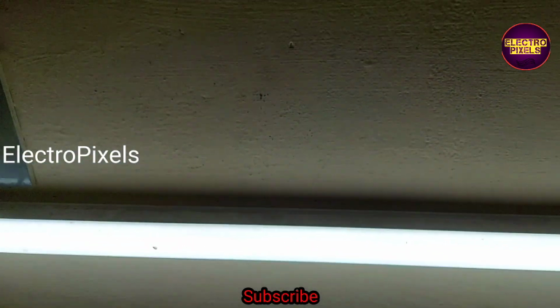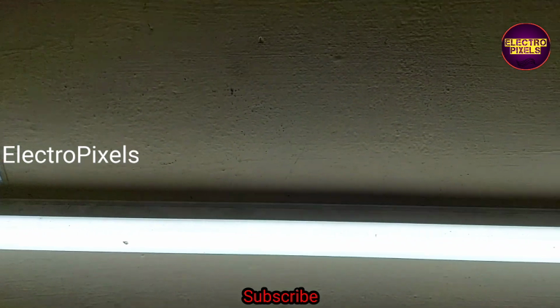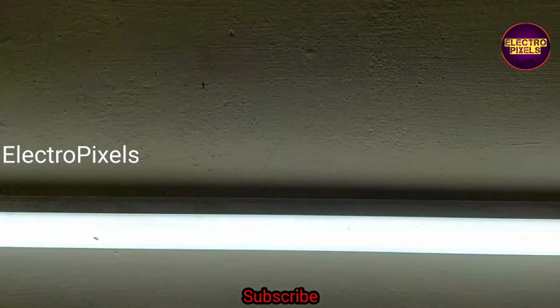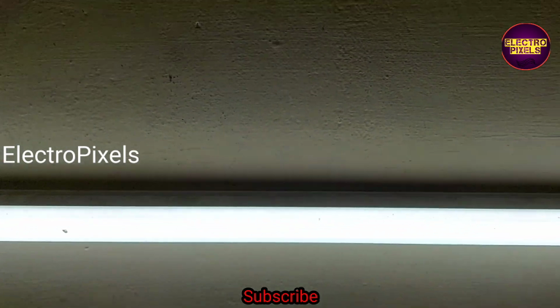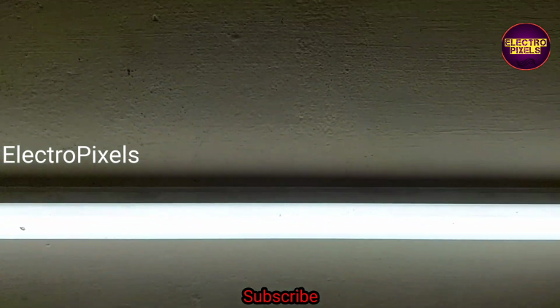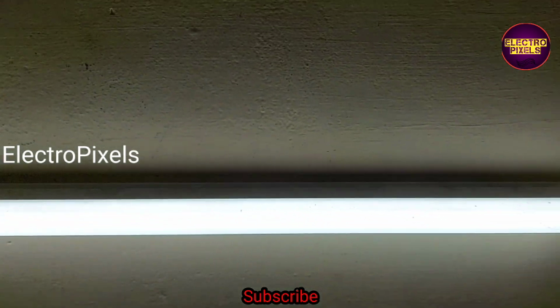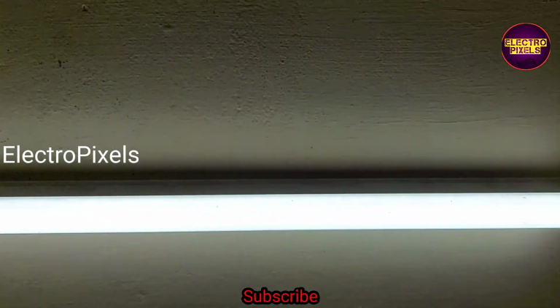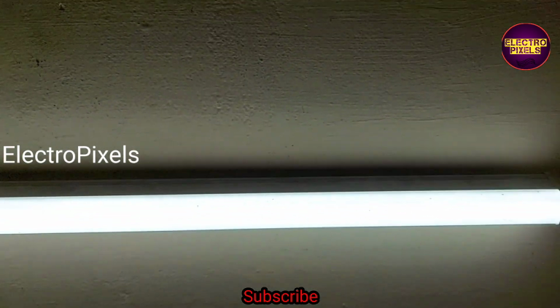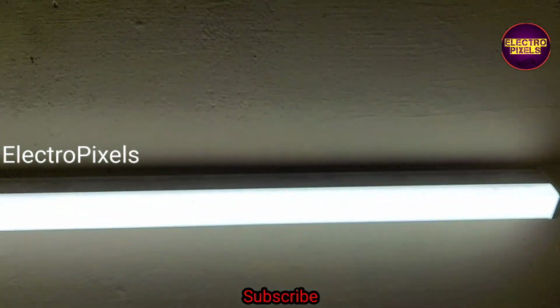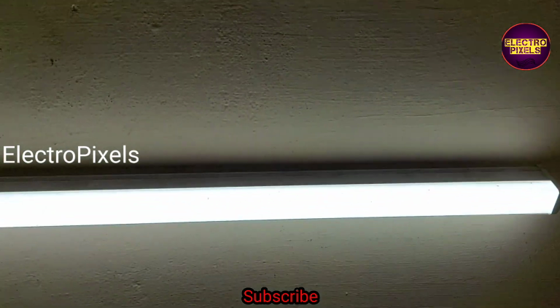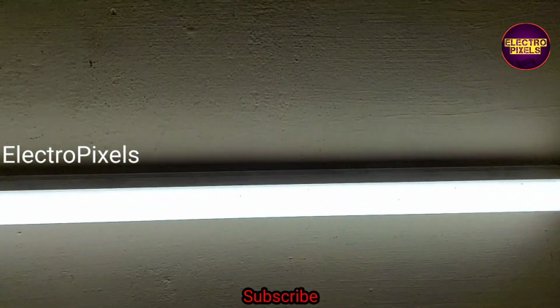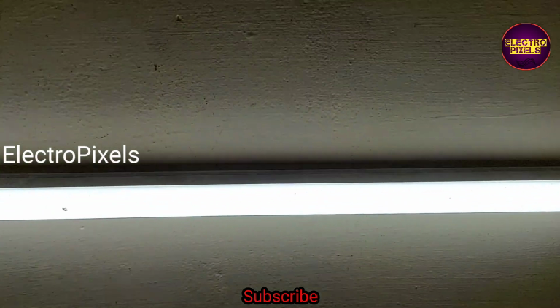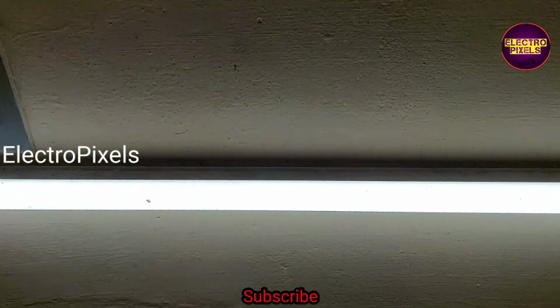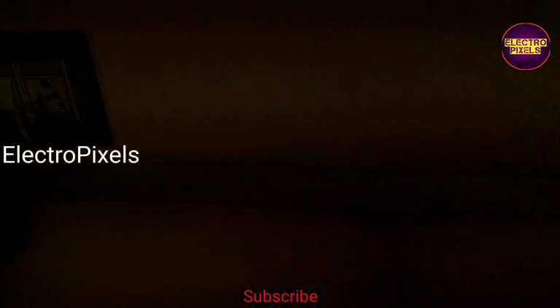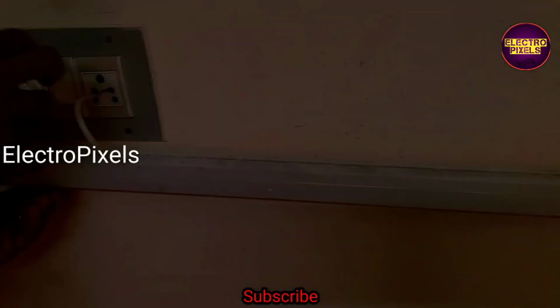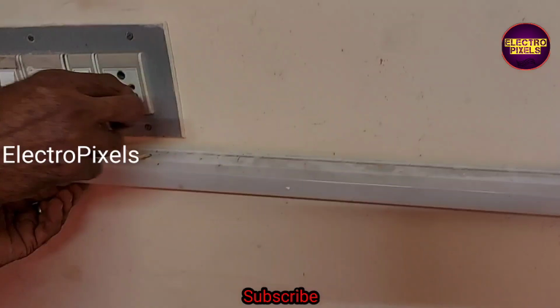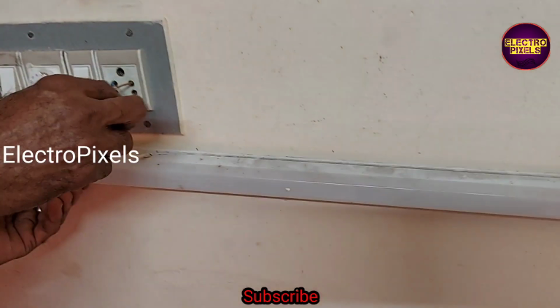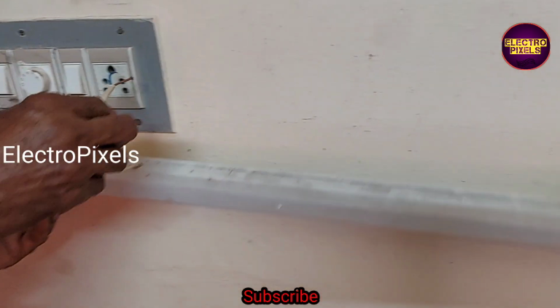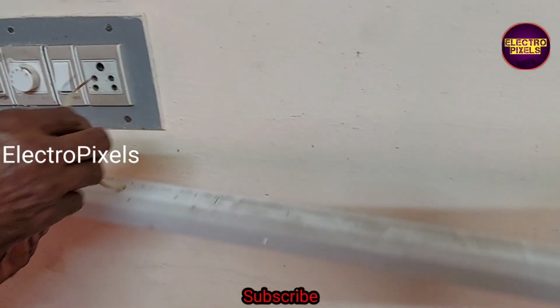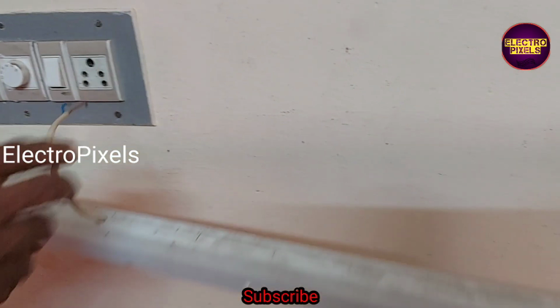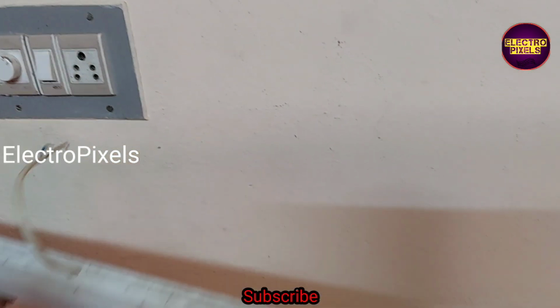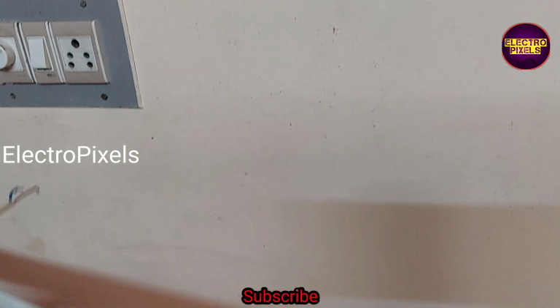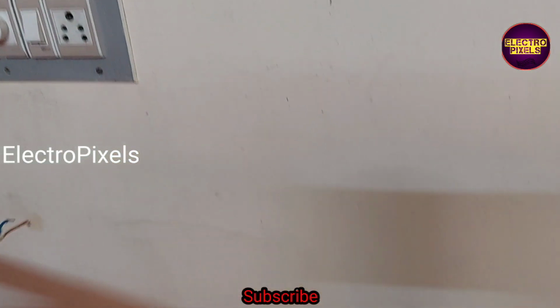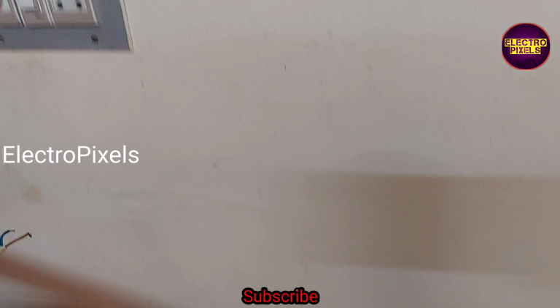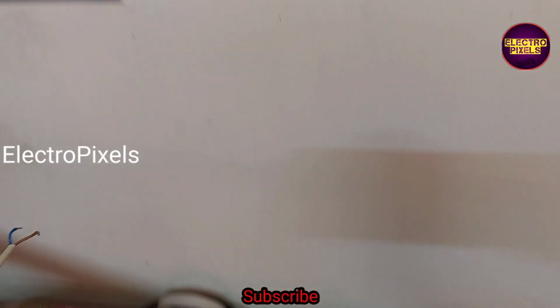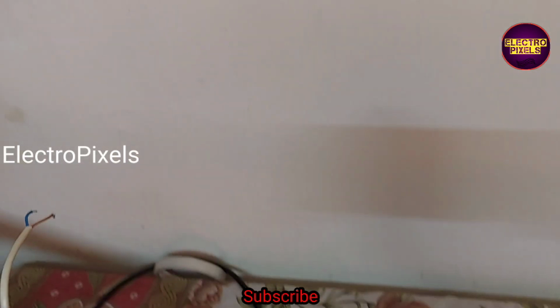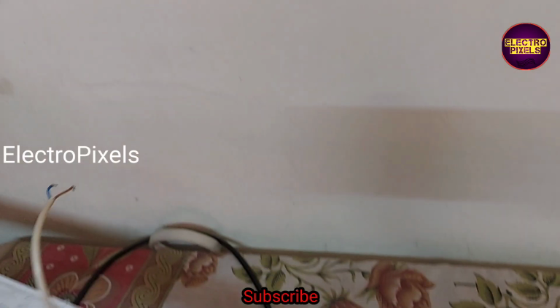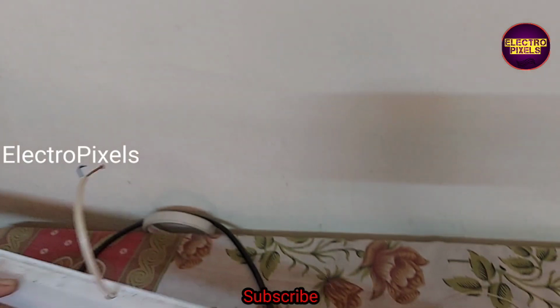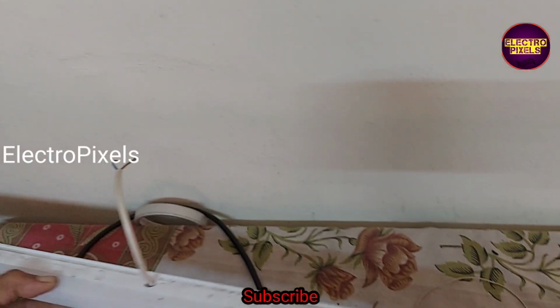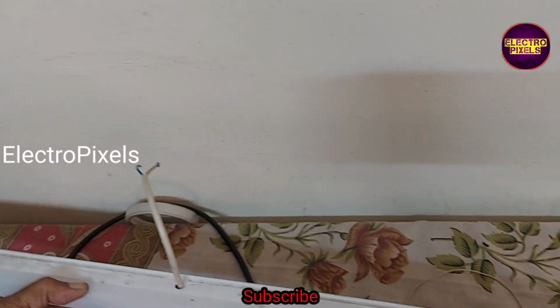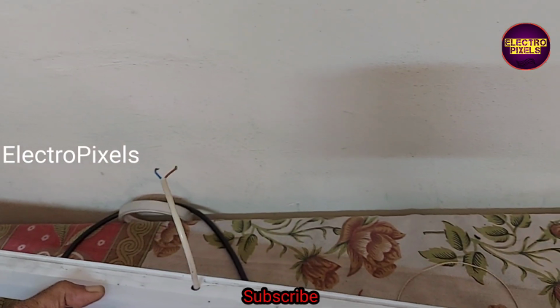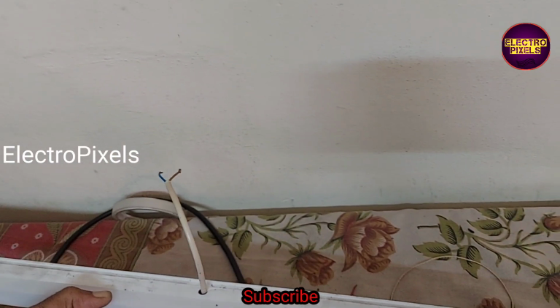That's it, hope you like this video. See you in another video with another interesting topic. If you like our channel, please don't forget to like, share, subscribe and press the bell icon for further notifications. Thank you for watching.